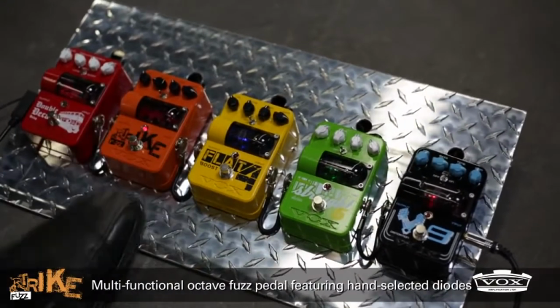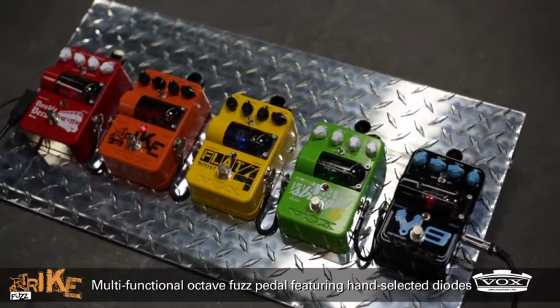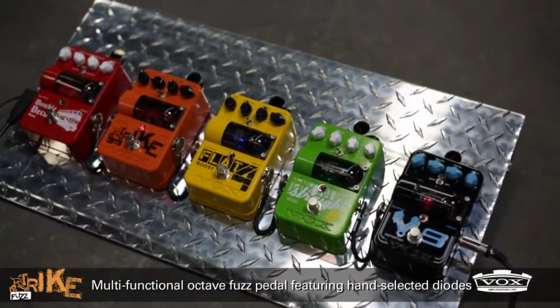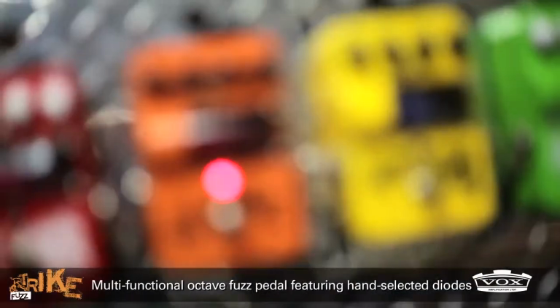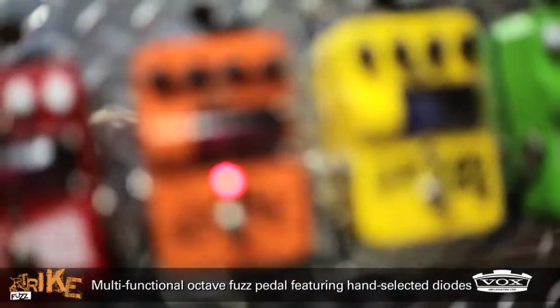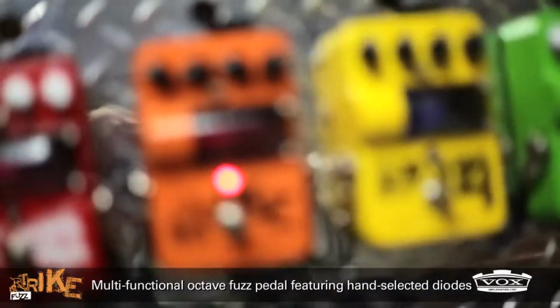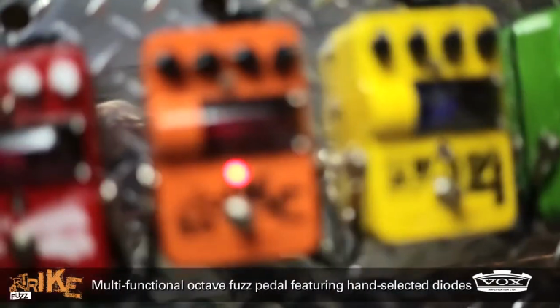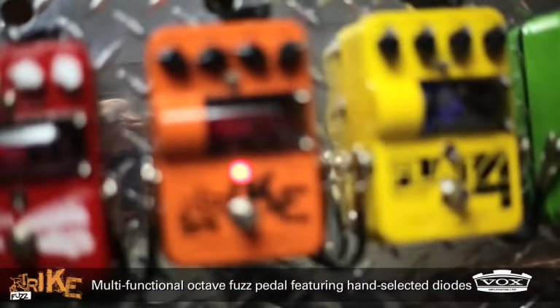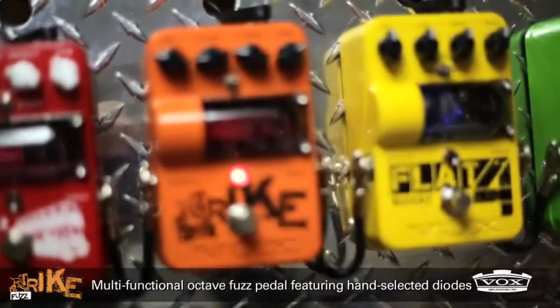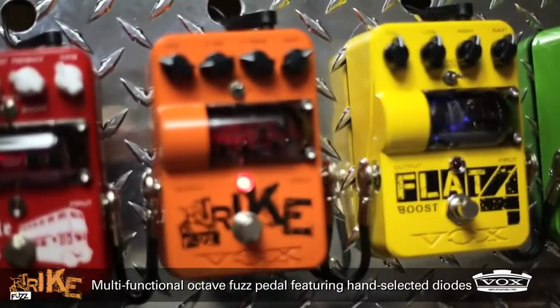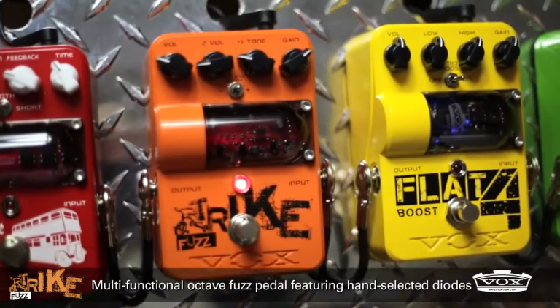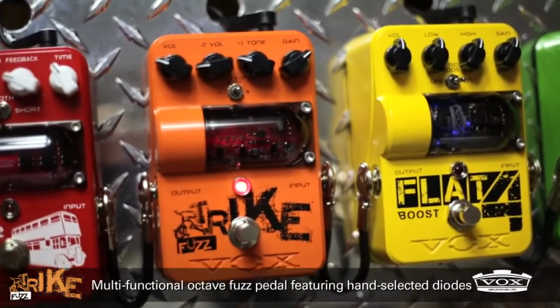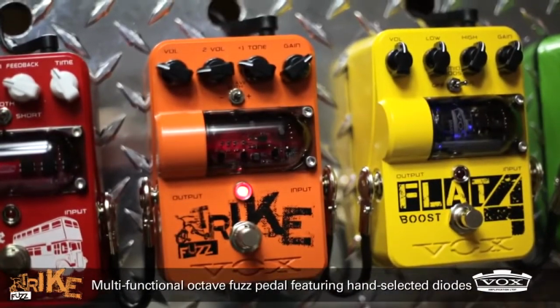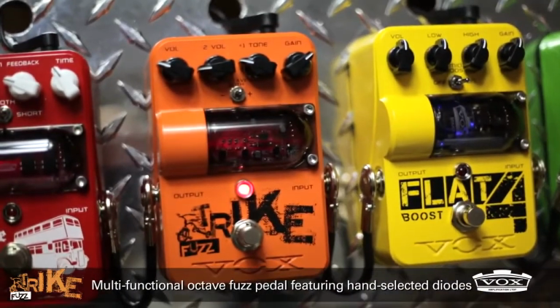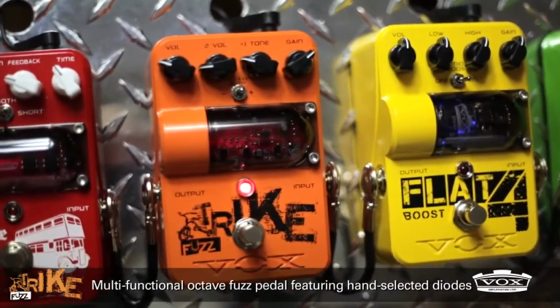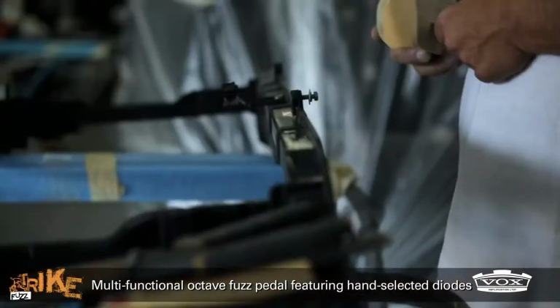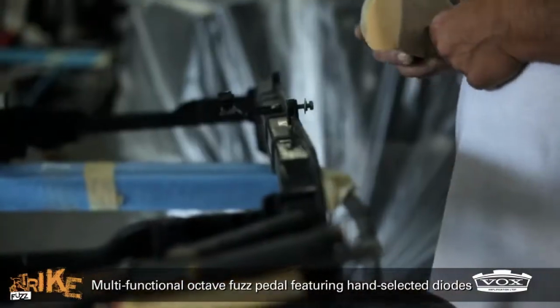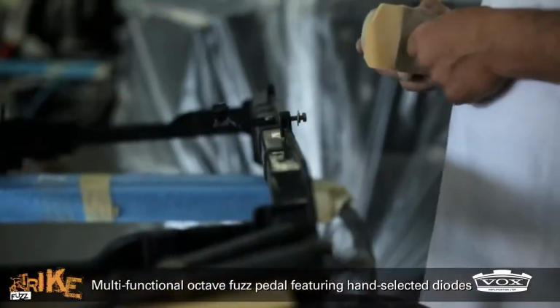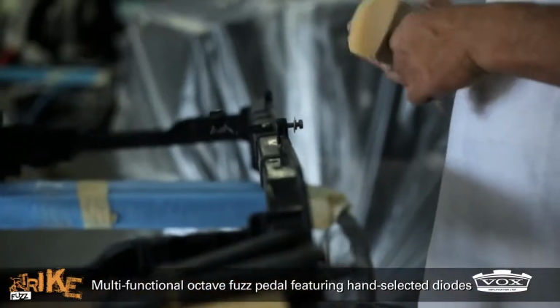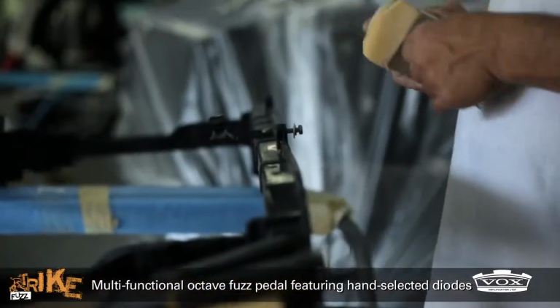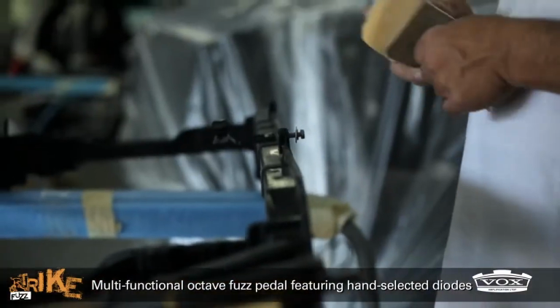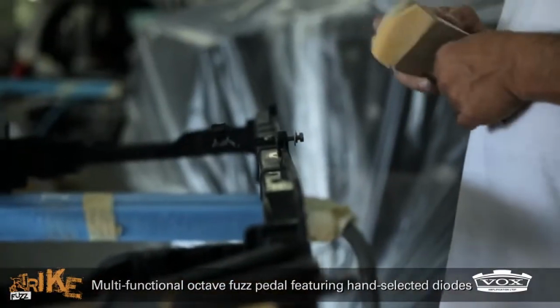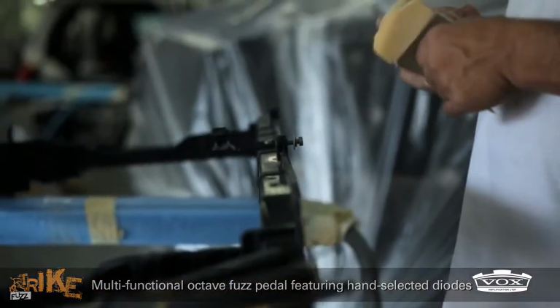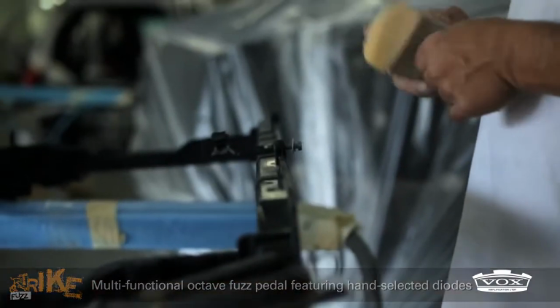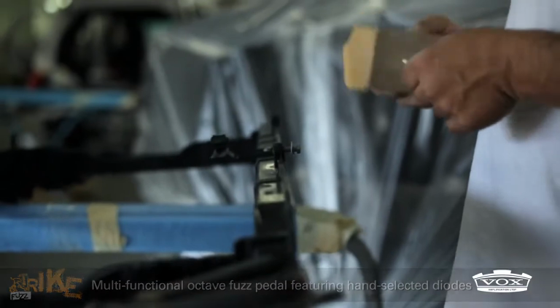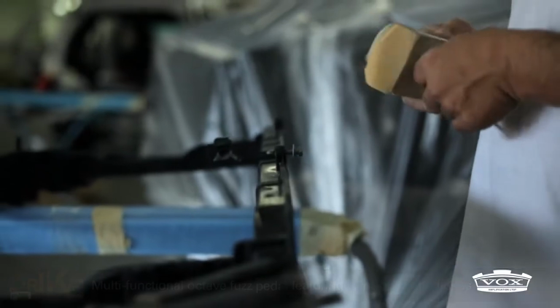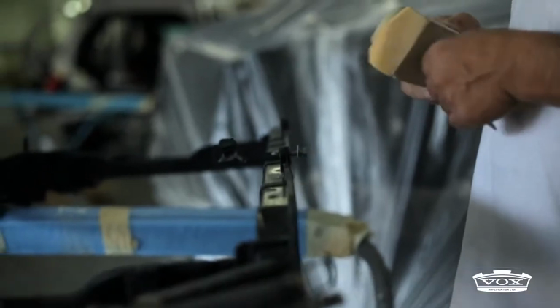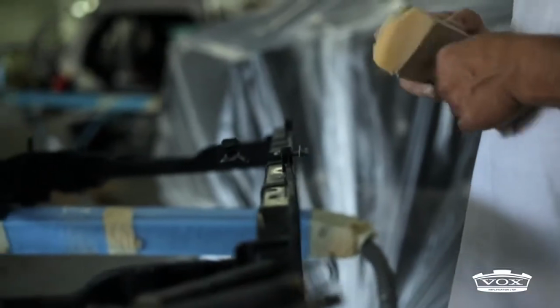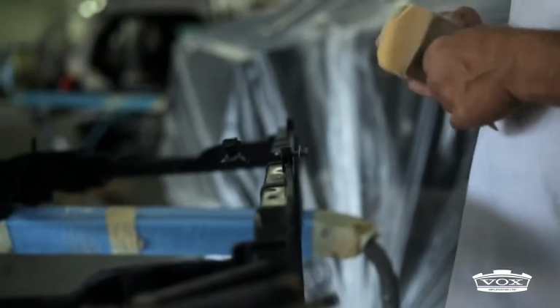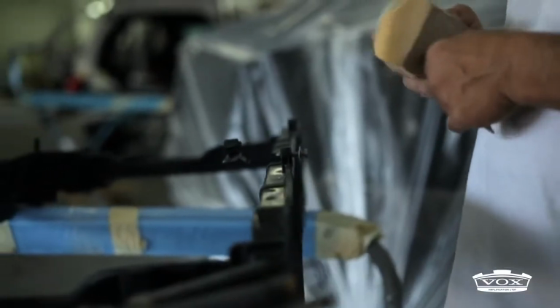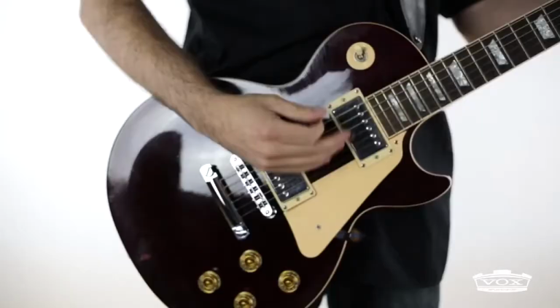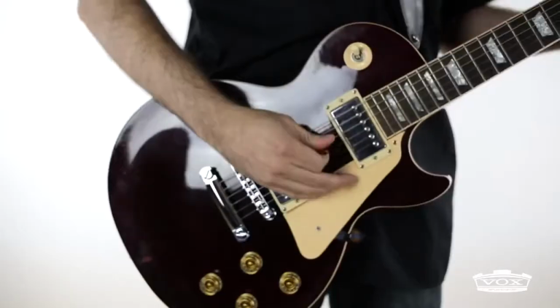Trike Fuzz is an octave fuzz that lets you choose up, down, or both octaves blended with your original signal.